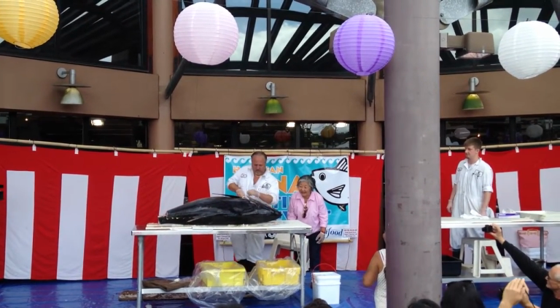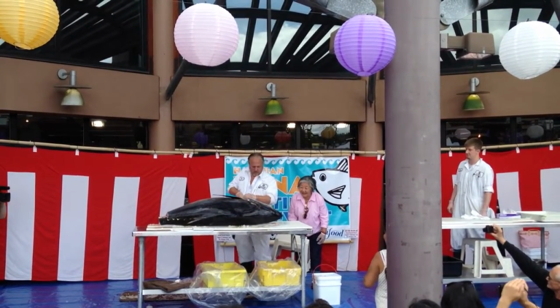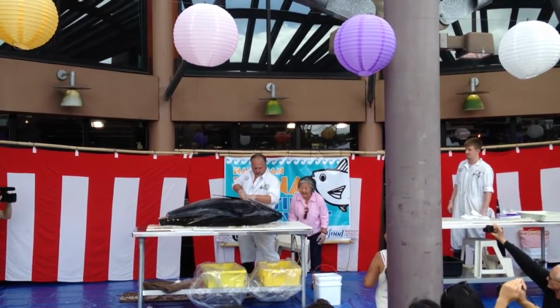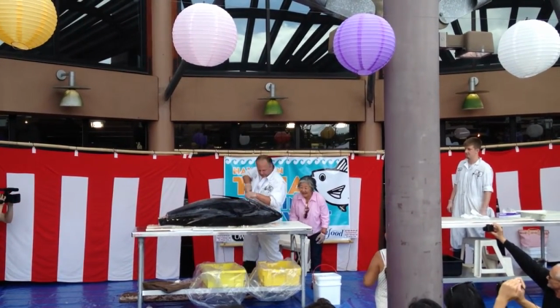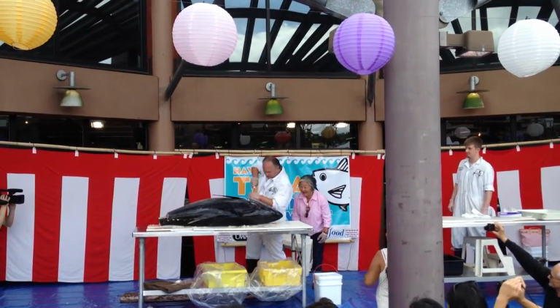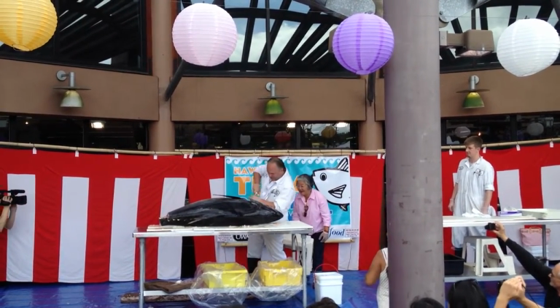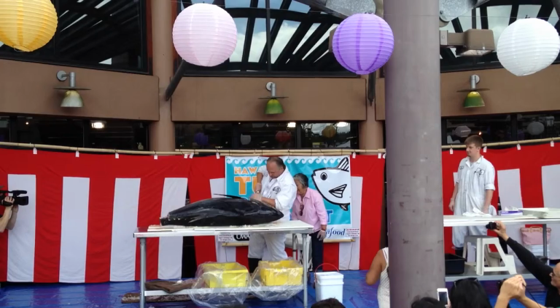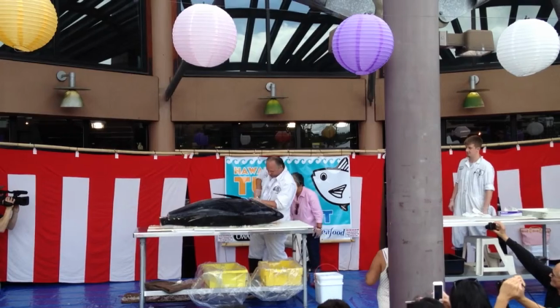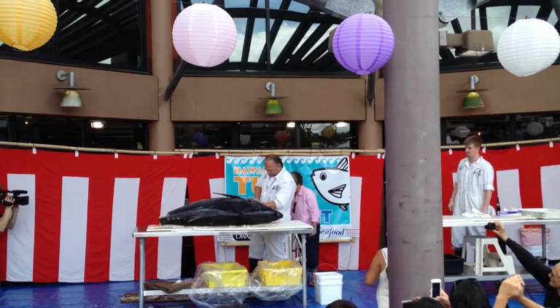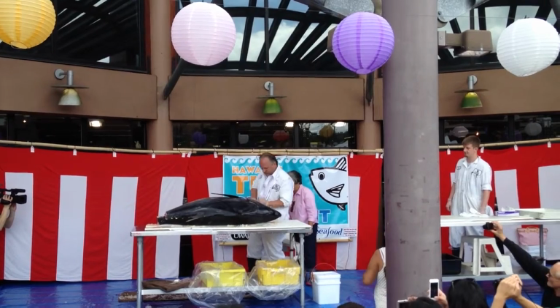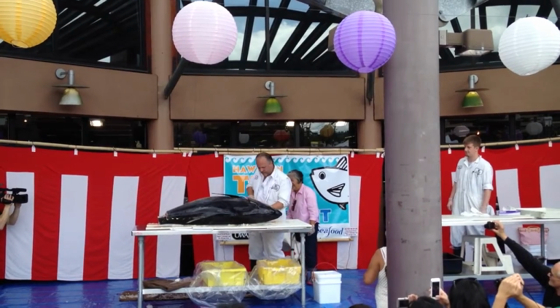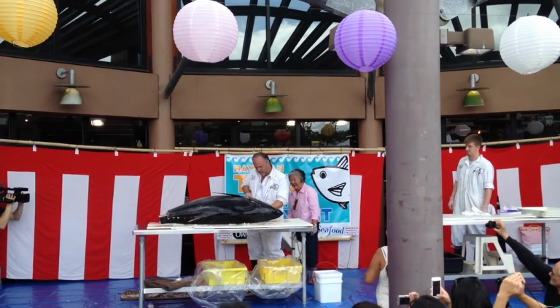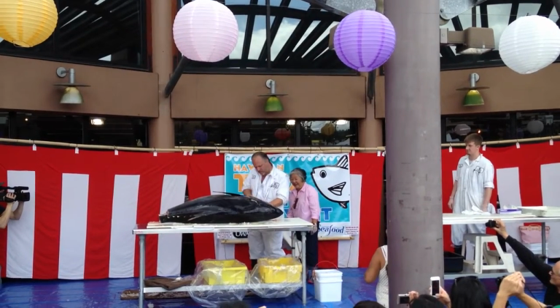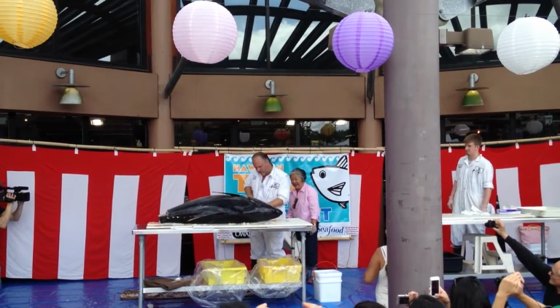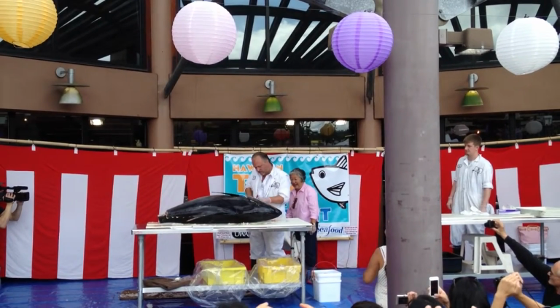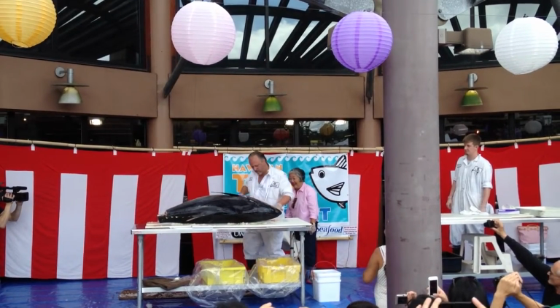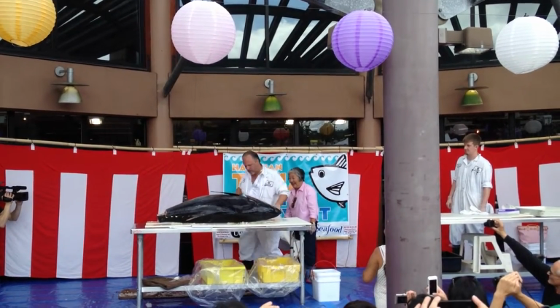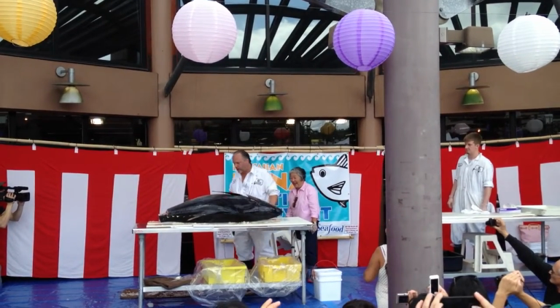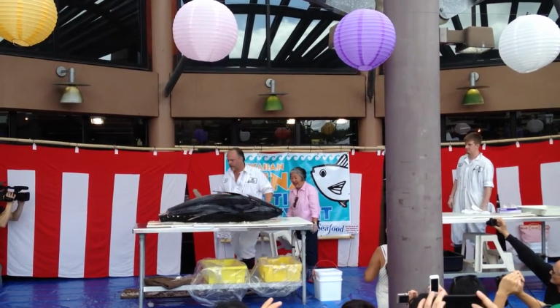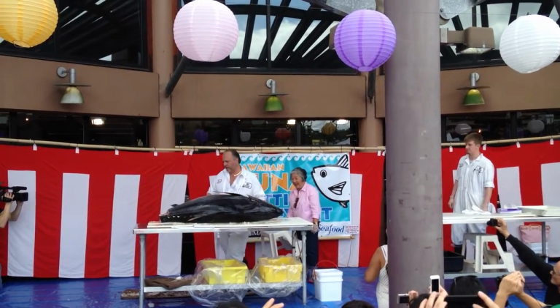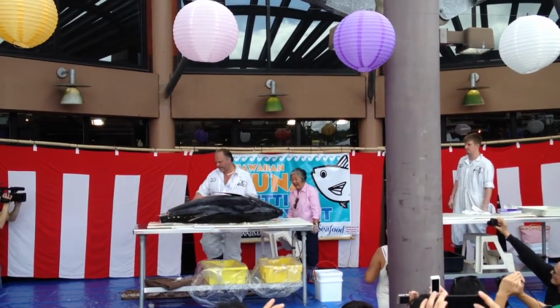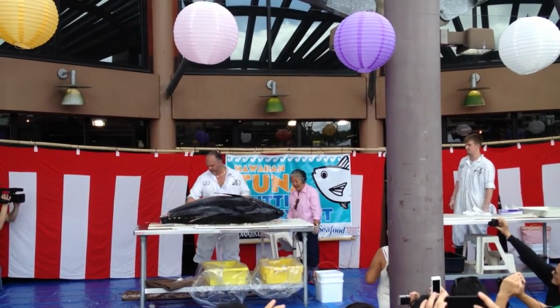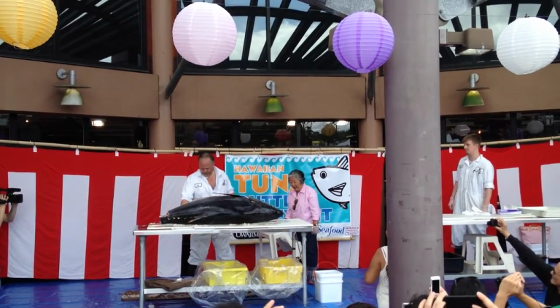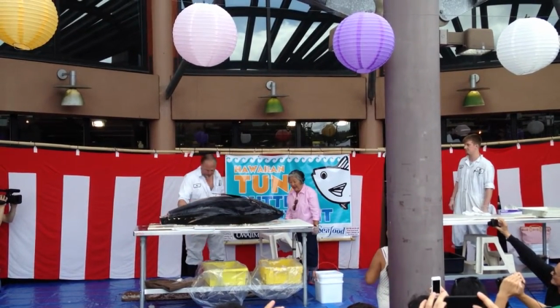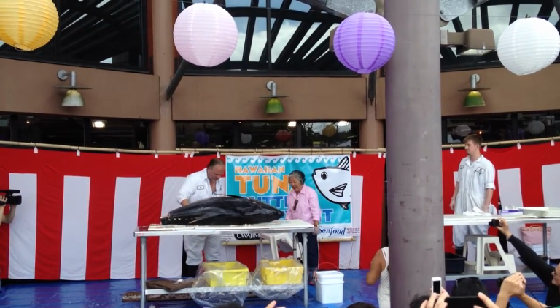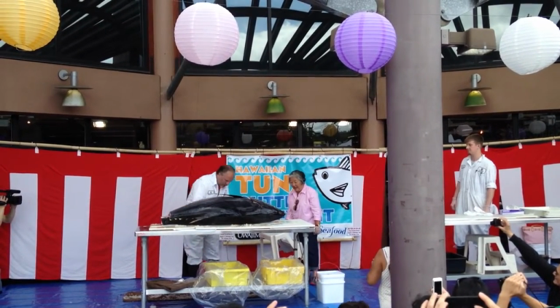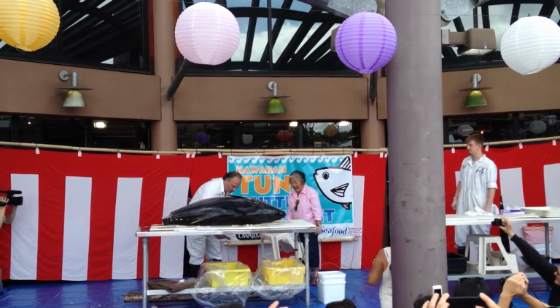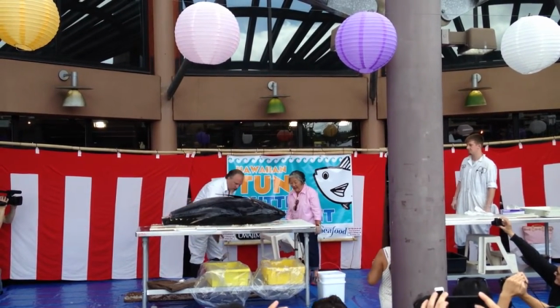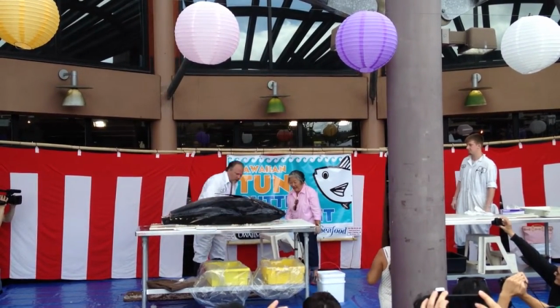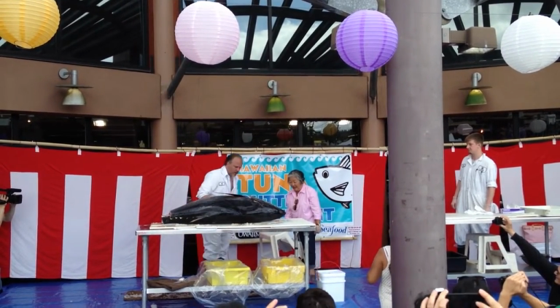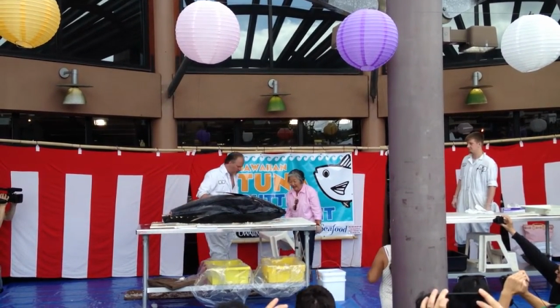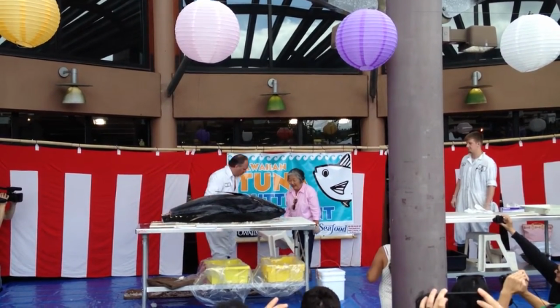Here we go — the first annual Wajamaya Pacific Seaboot Hawaiian Tuna Cutting Event!